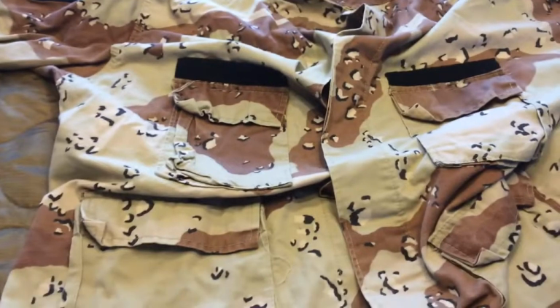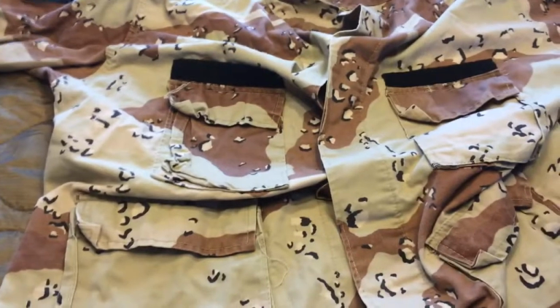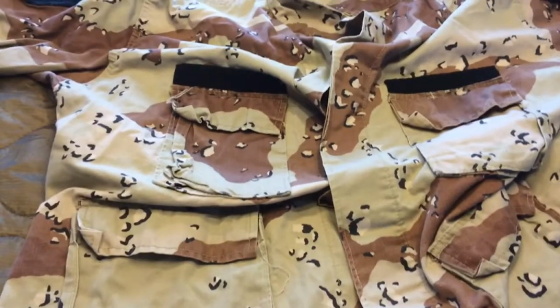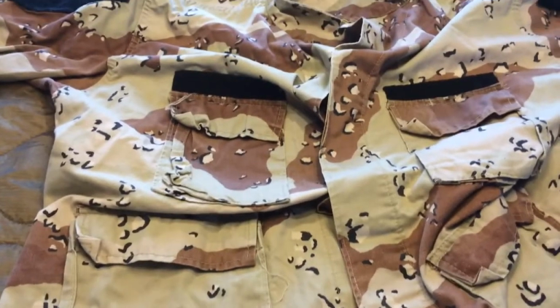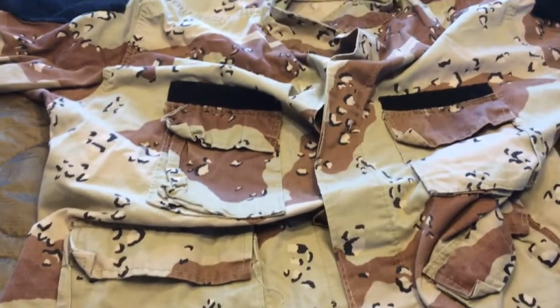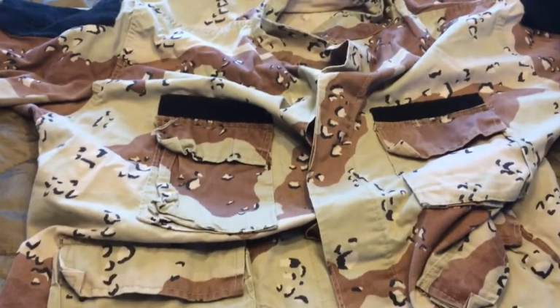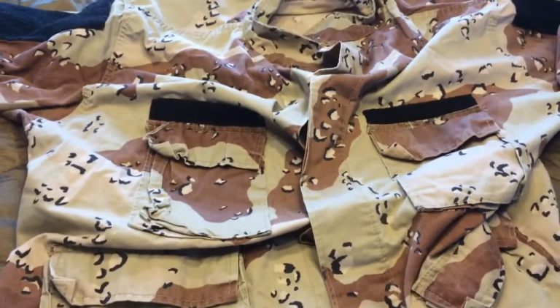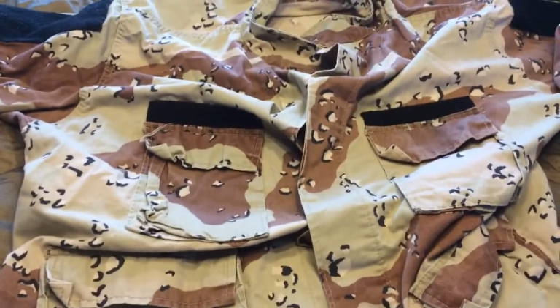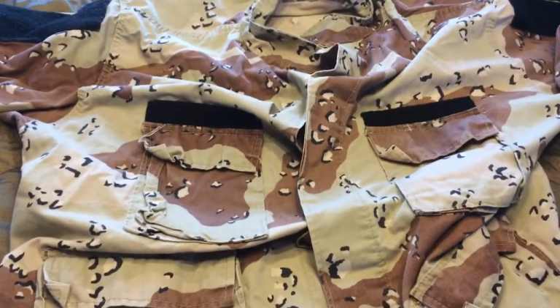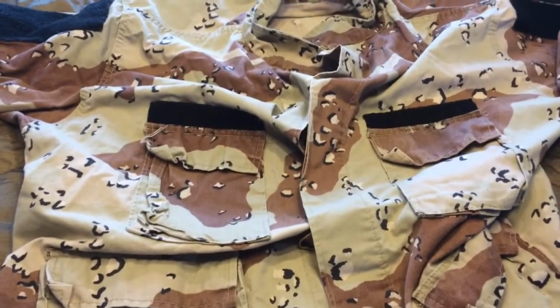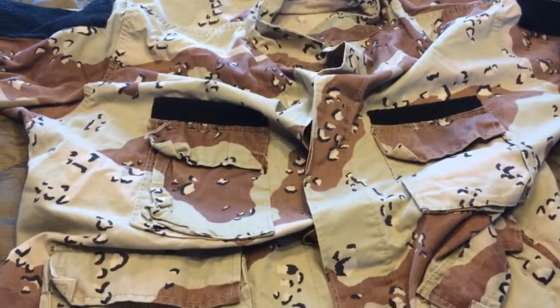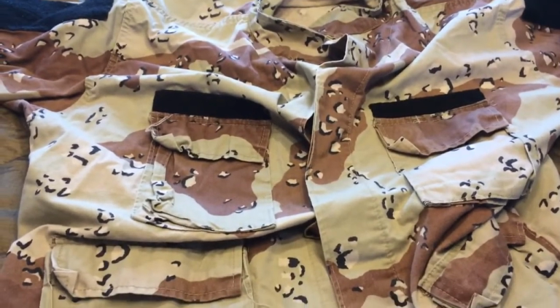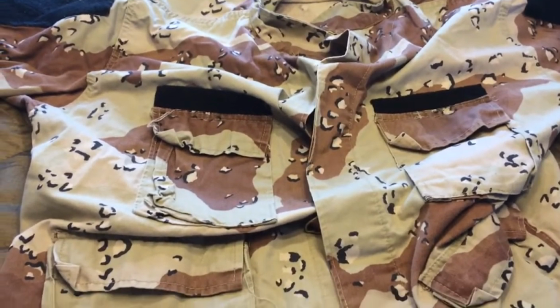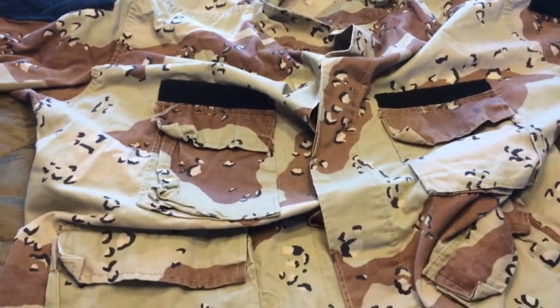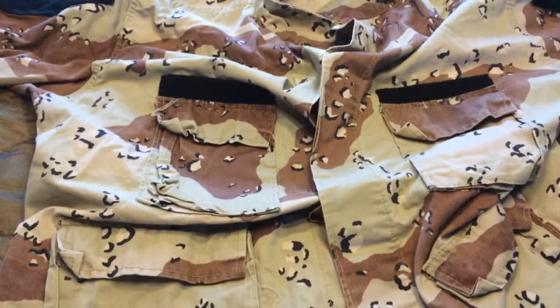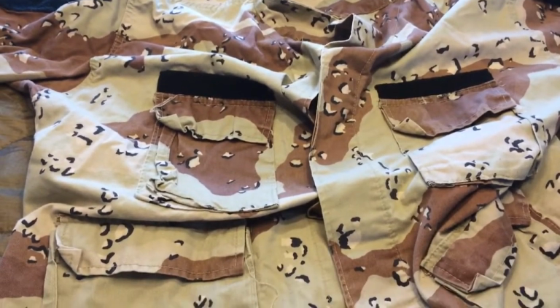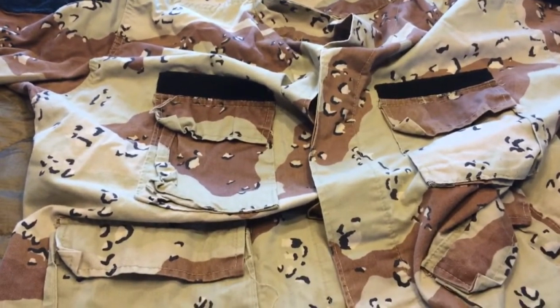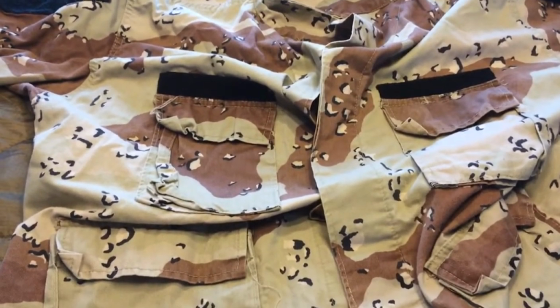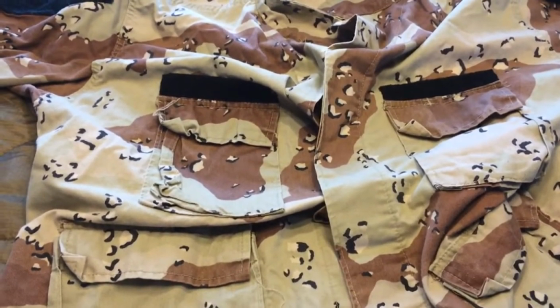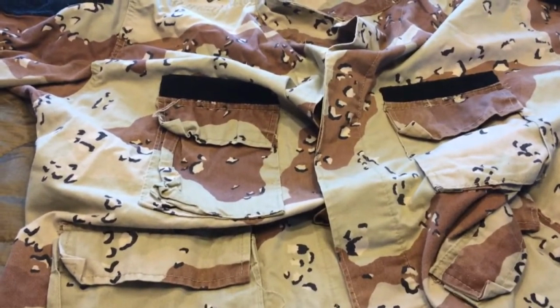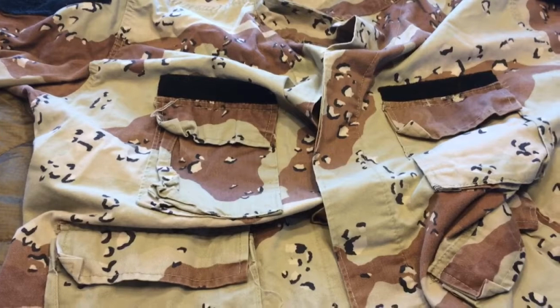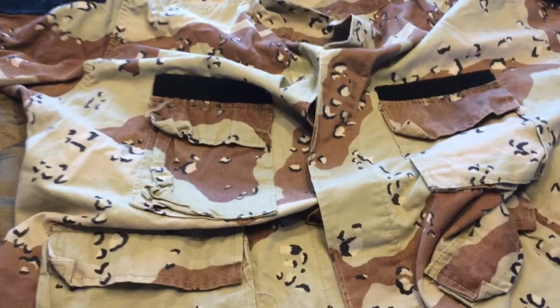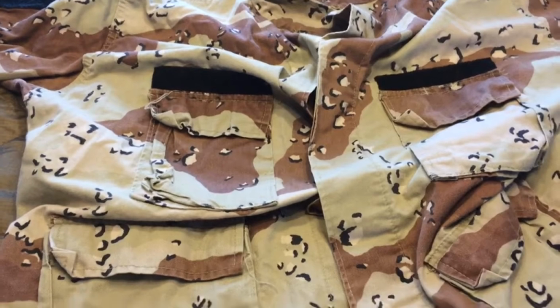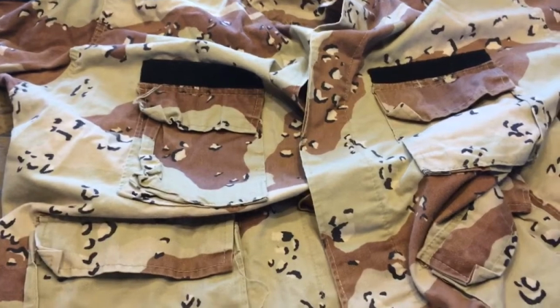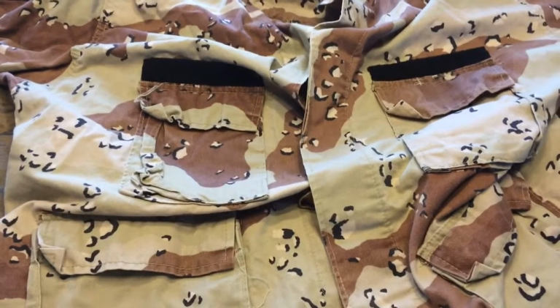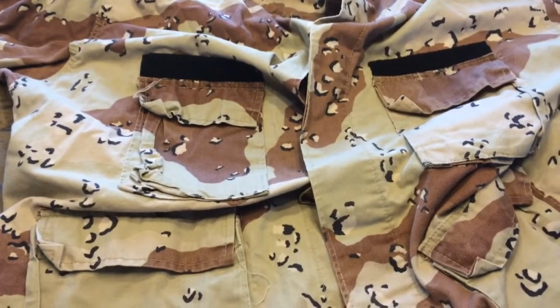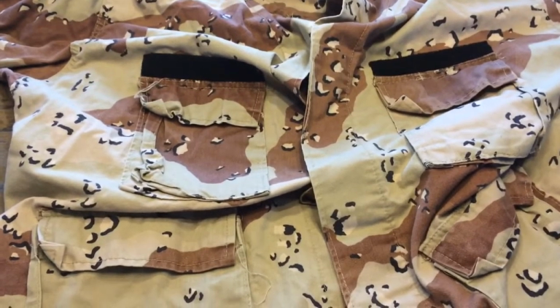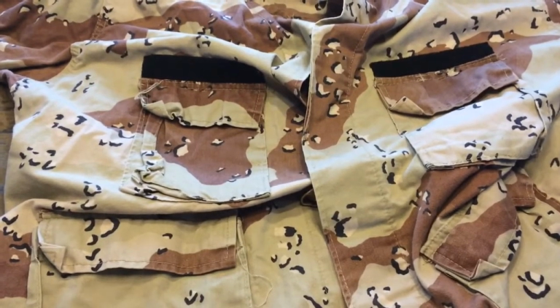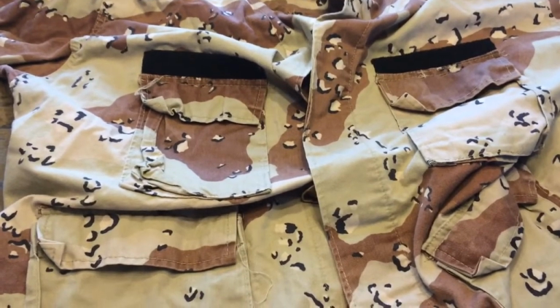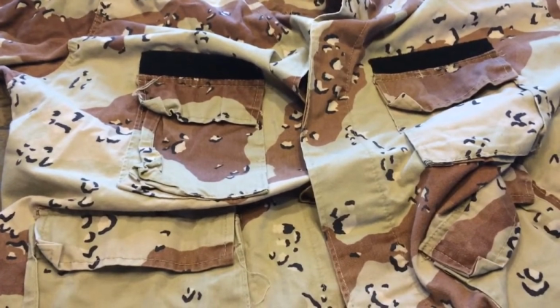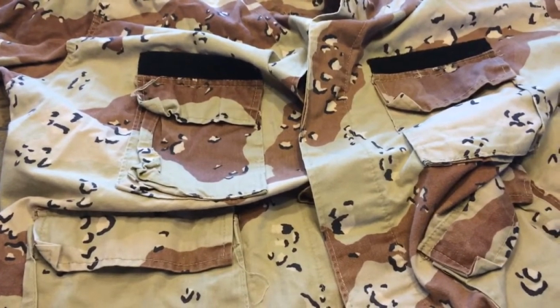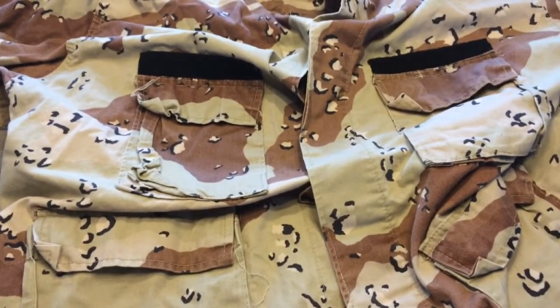Hello YouTube, Bandit here from Priority One Surplus, and today I'm bringing you the Desert Battle Dress Uniform, also known as DBDU.